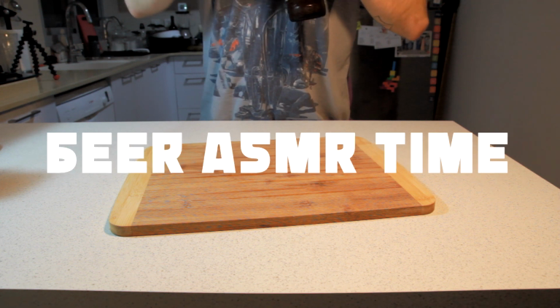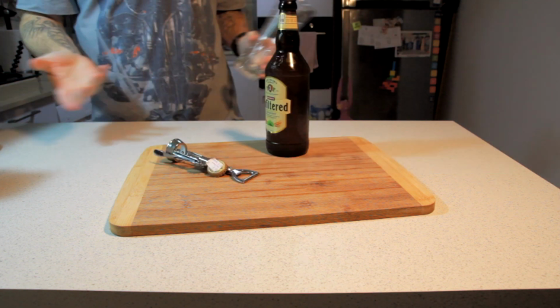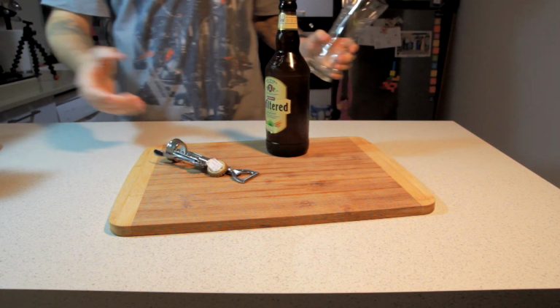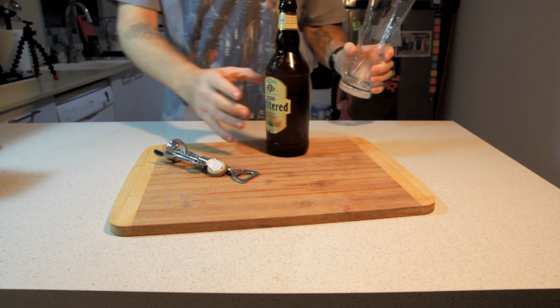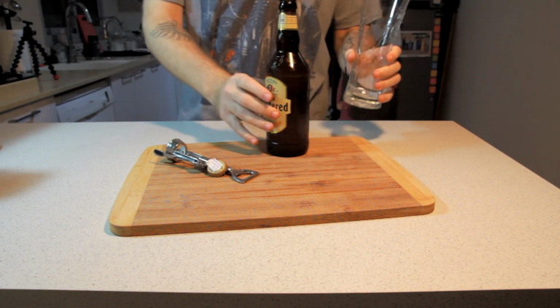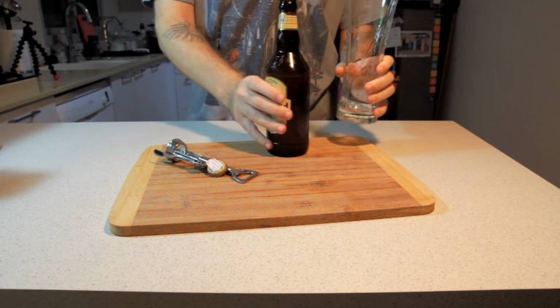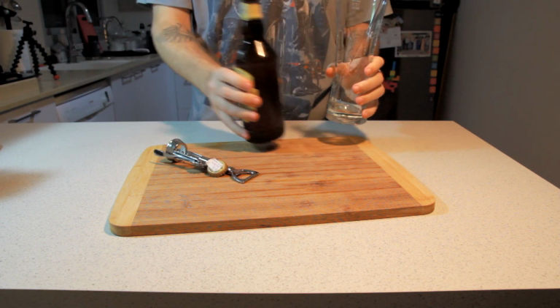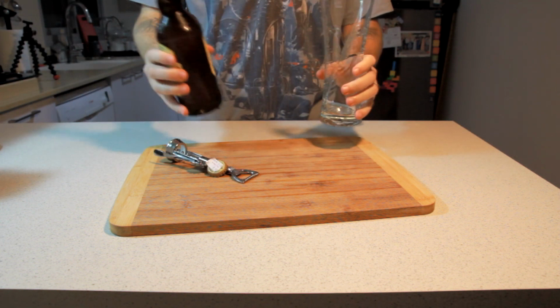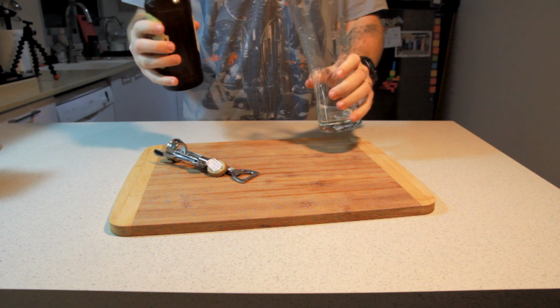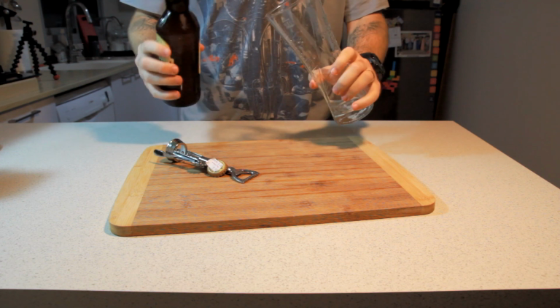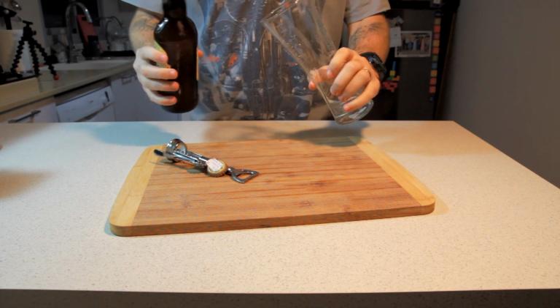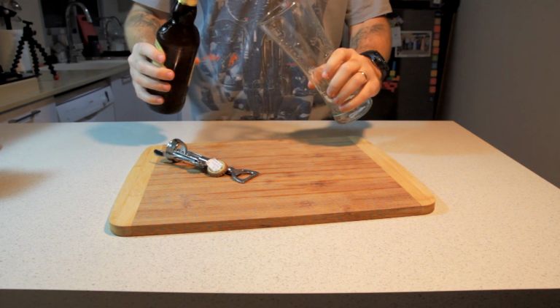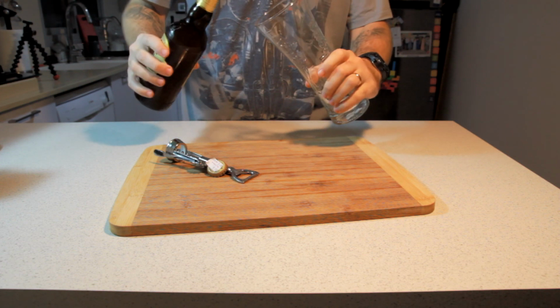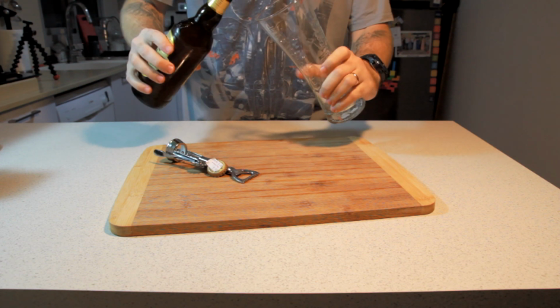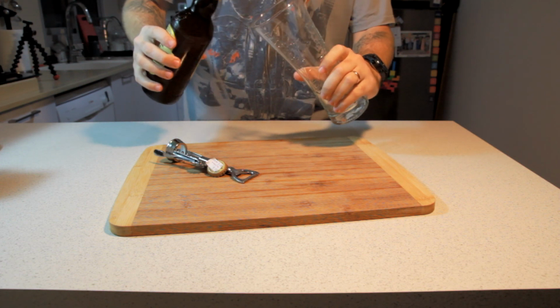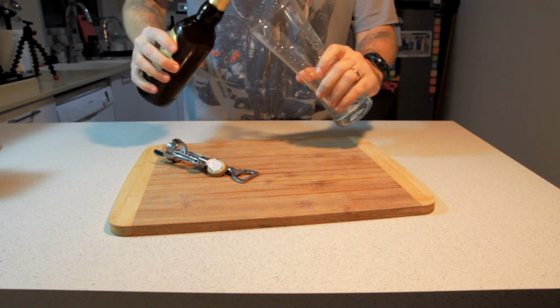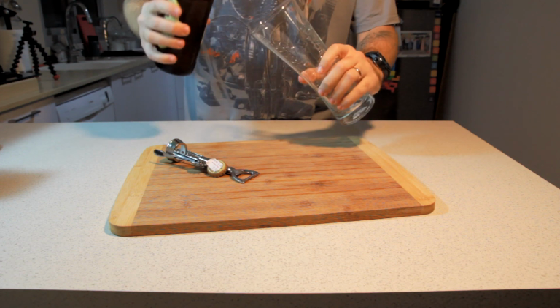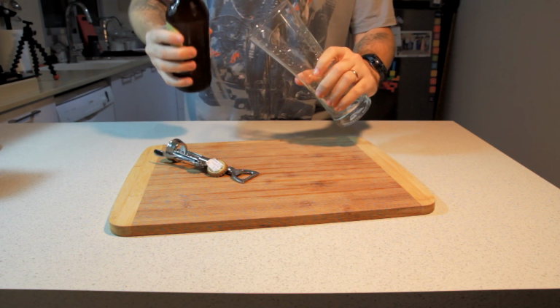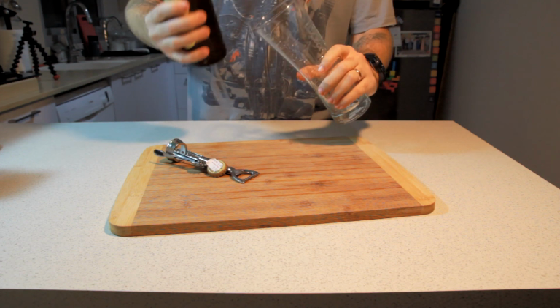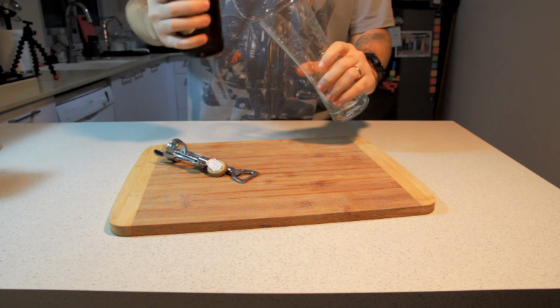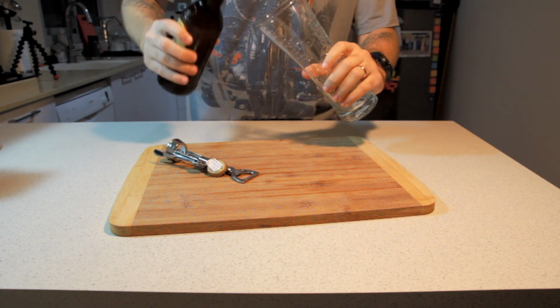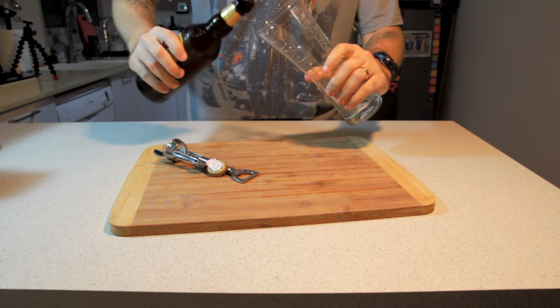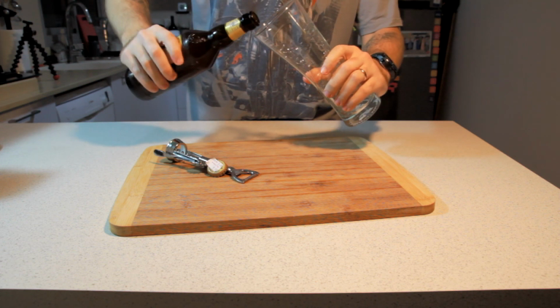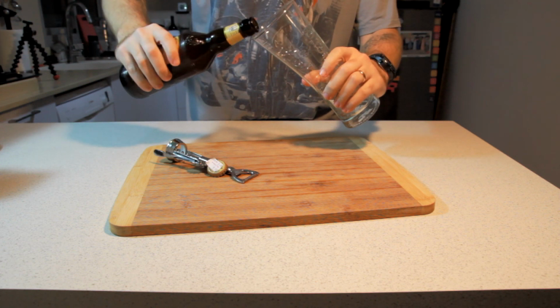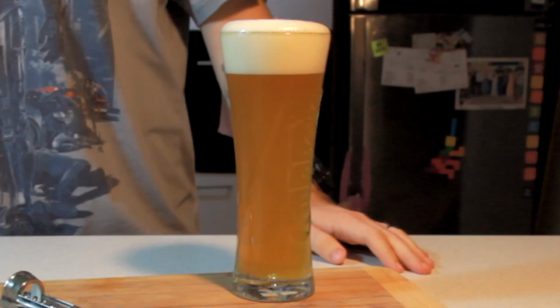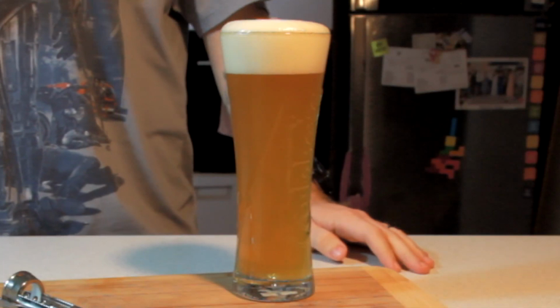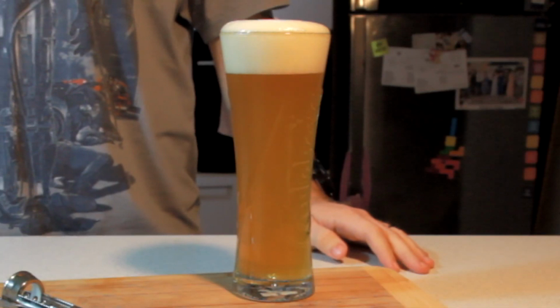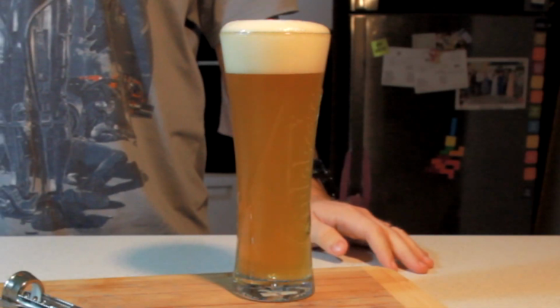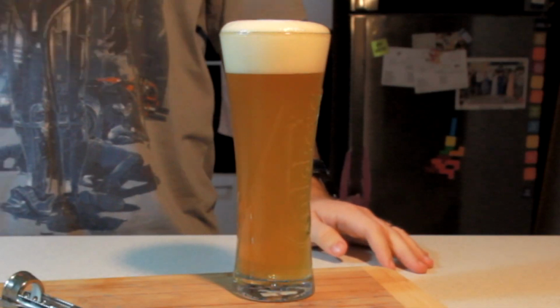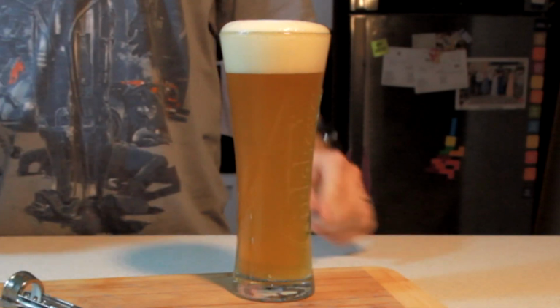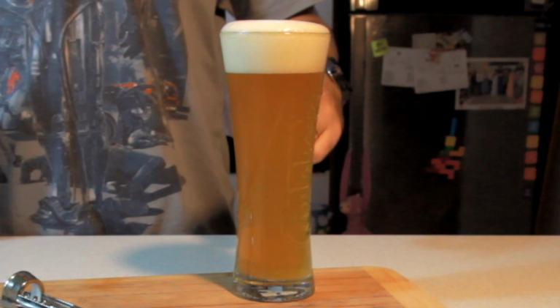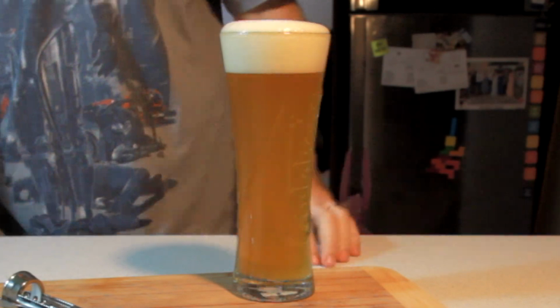Today I'm not going to be savage — I'll actually pour myself a beer of choice into a glass. Perfection.